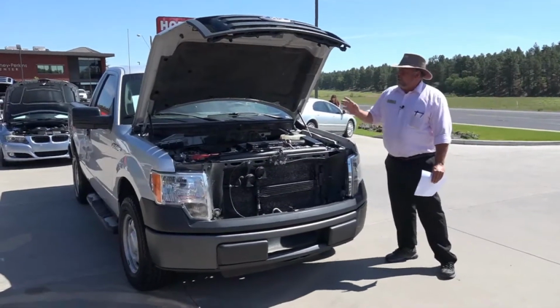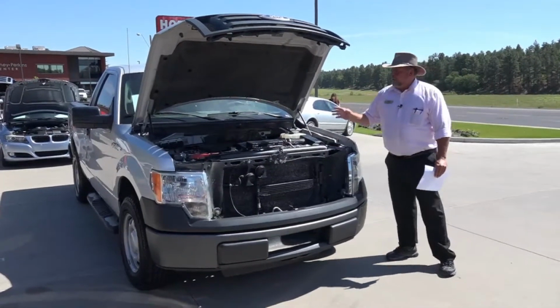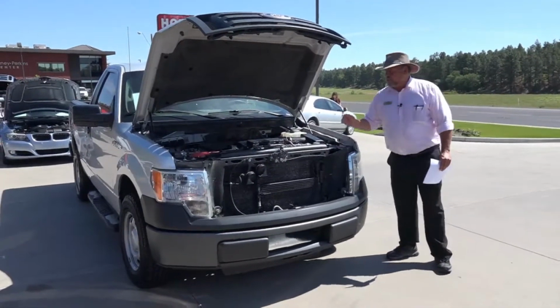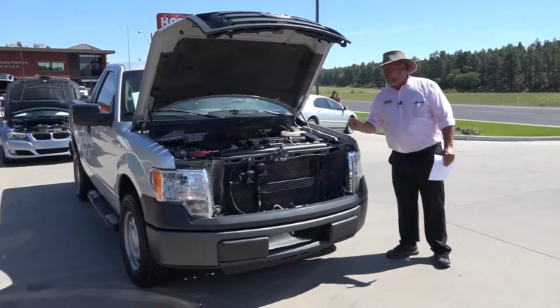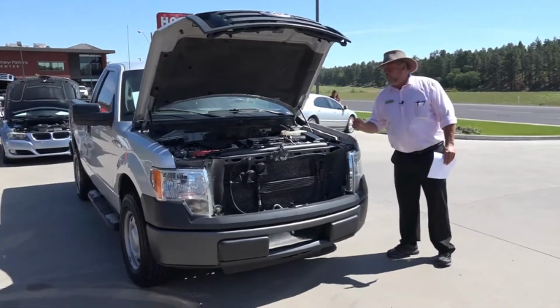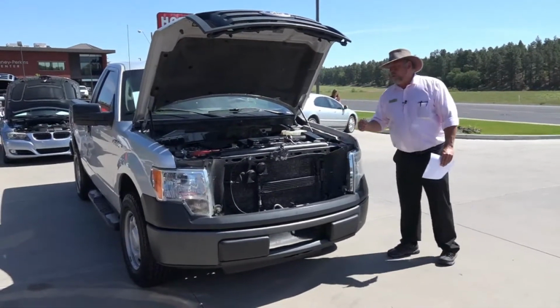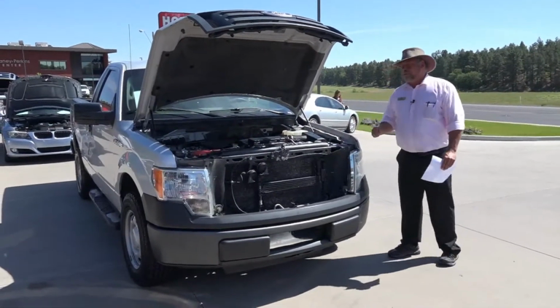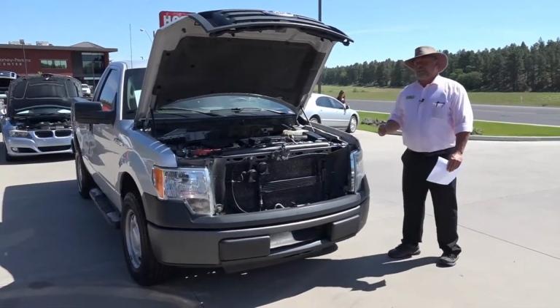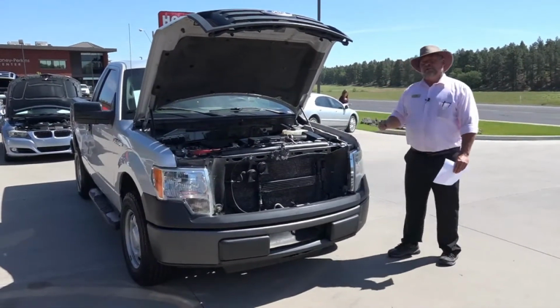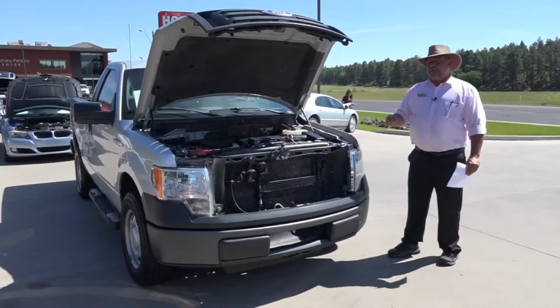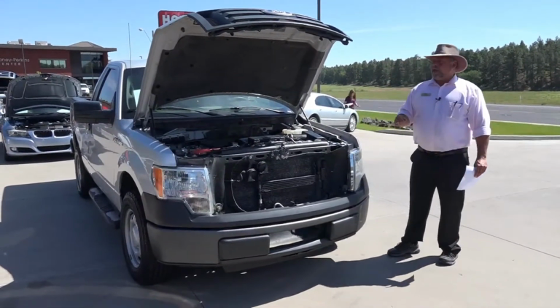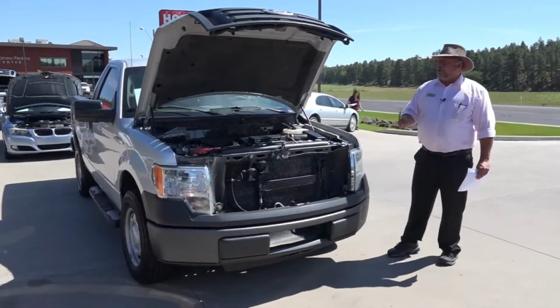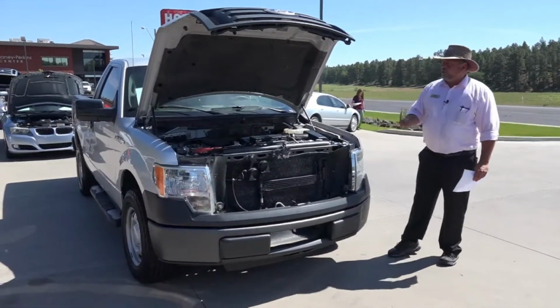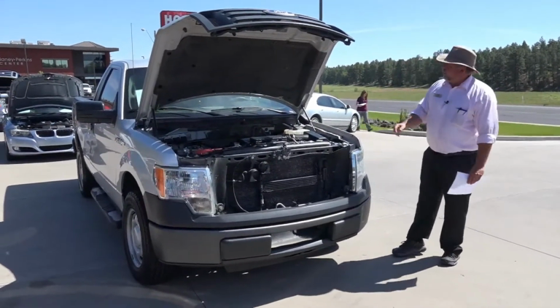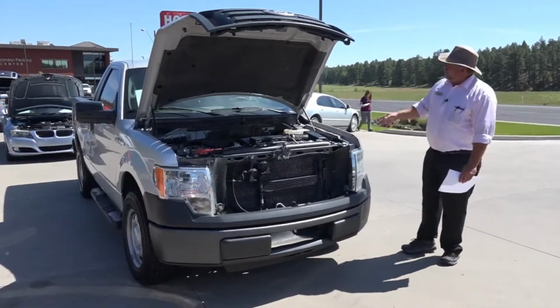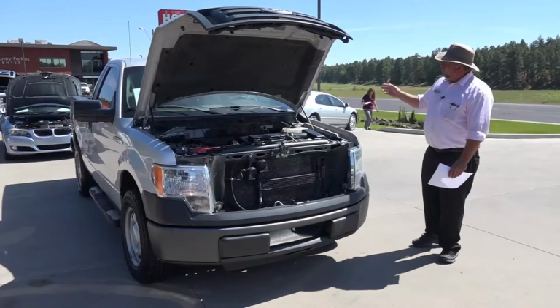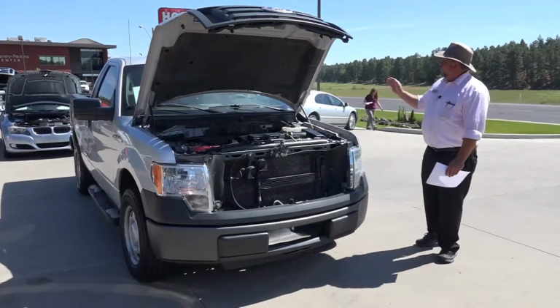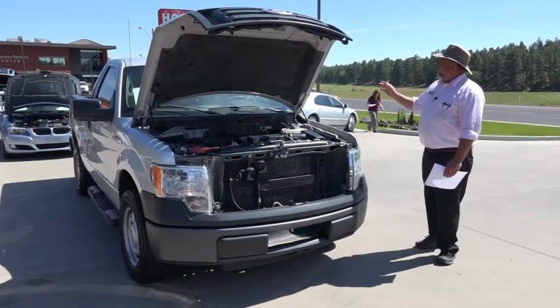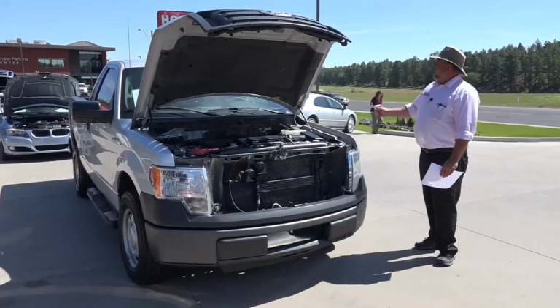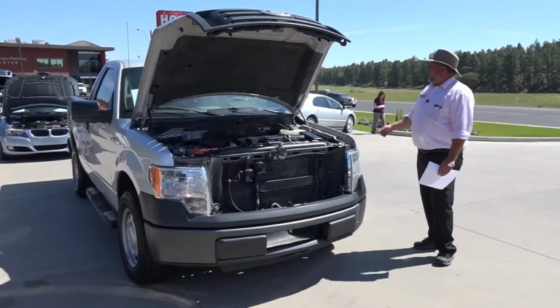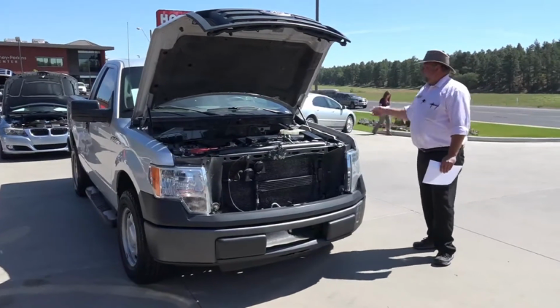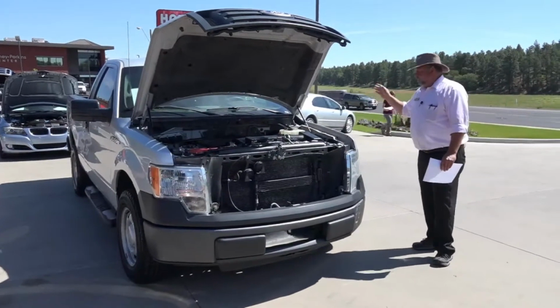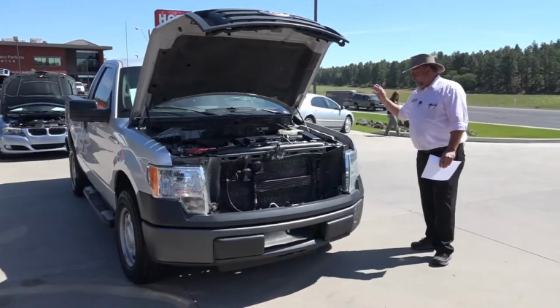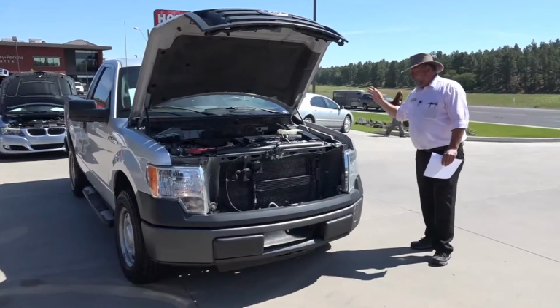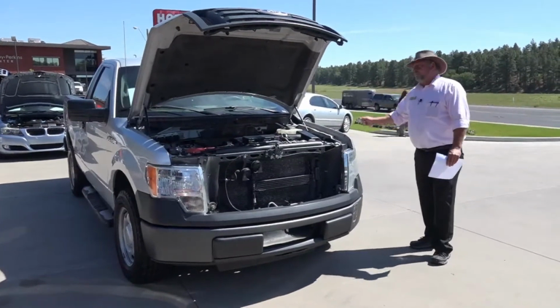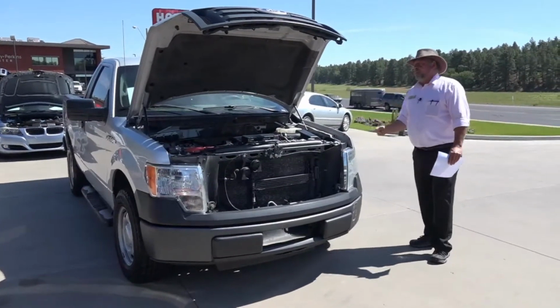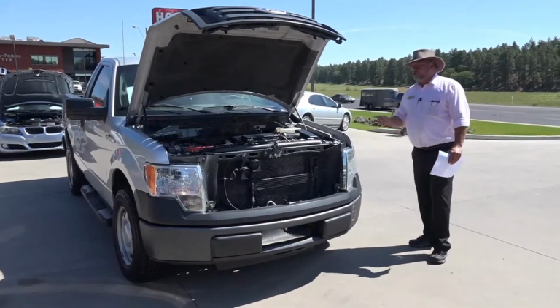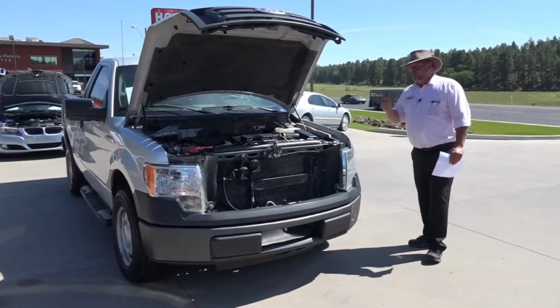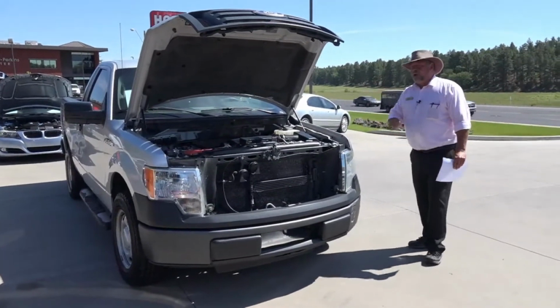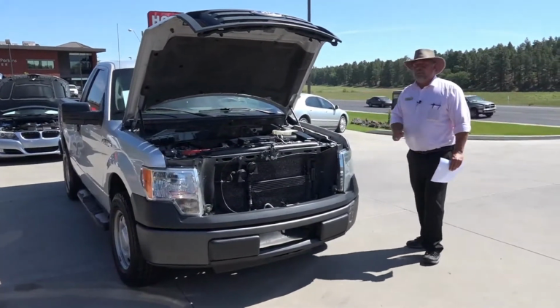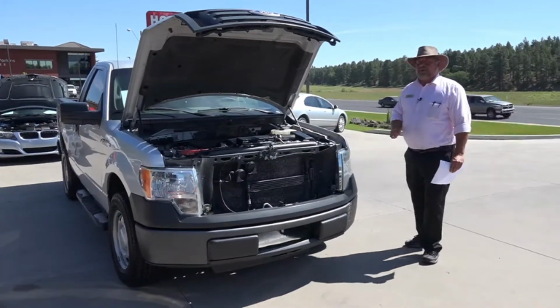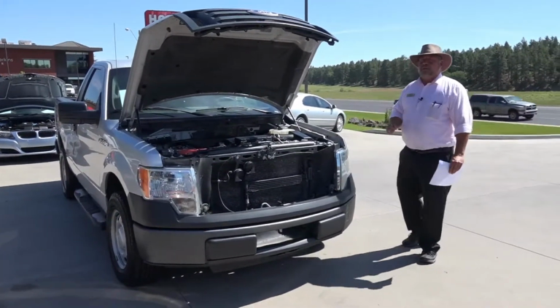It has the 4.6 liter V8 motor, regular cab, standard bed, two-wheel drive pickup.